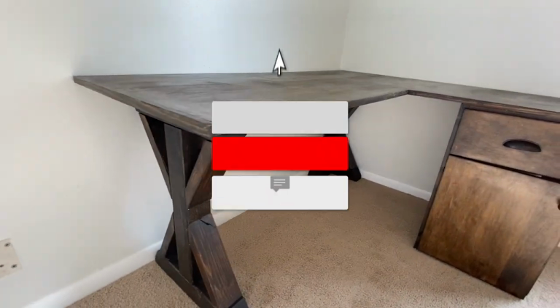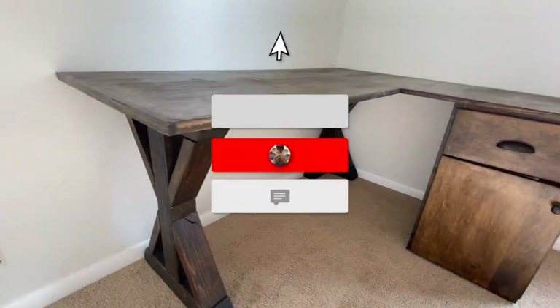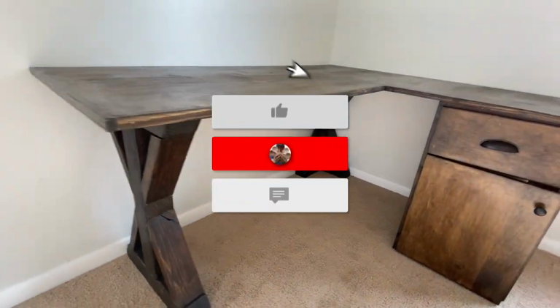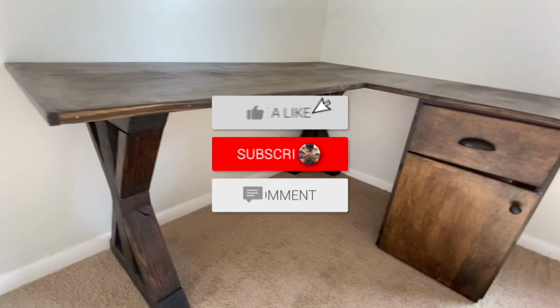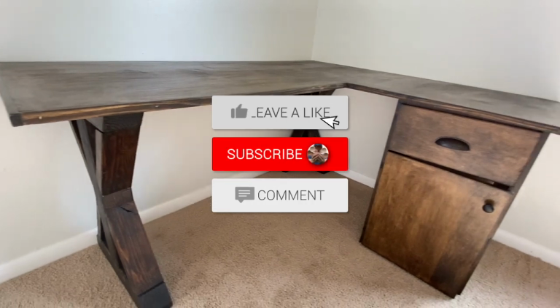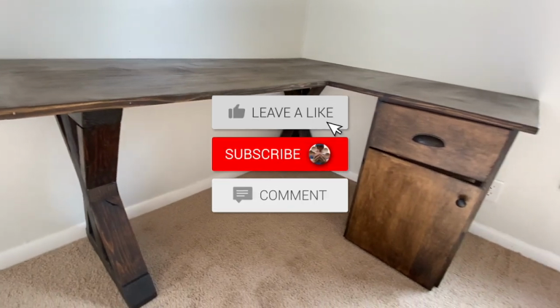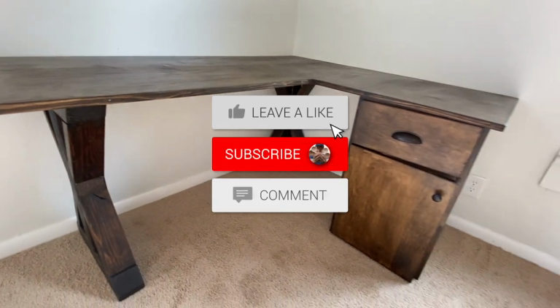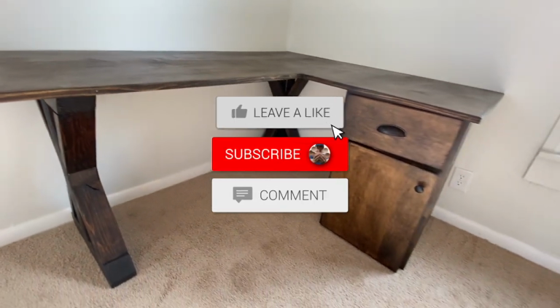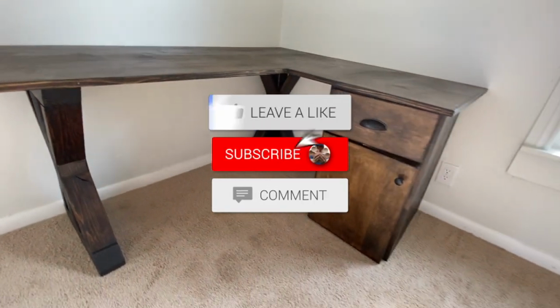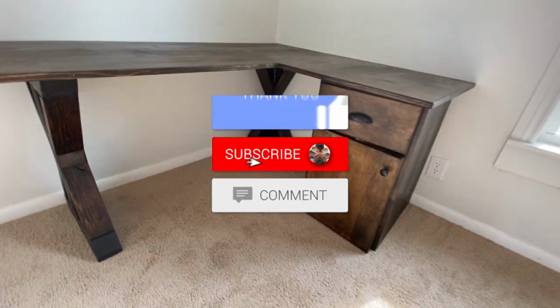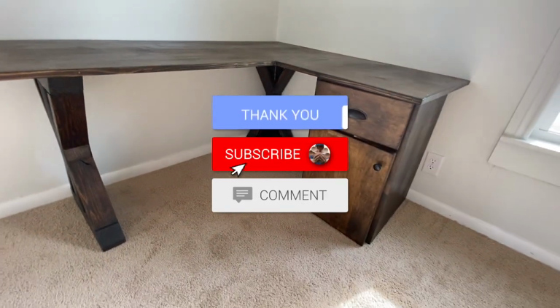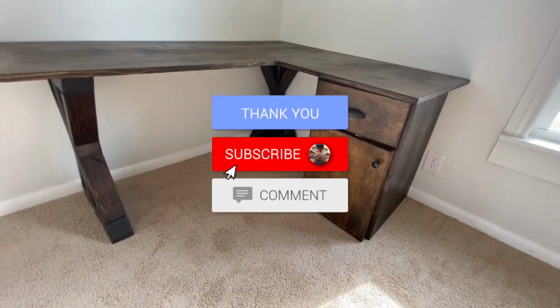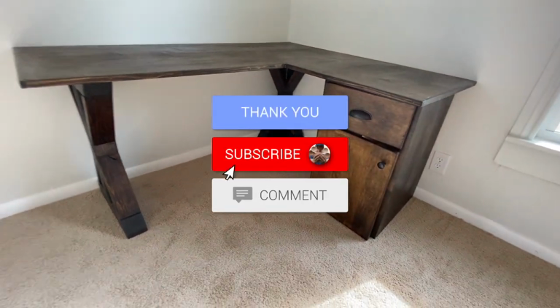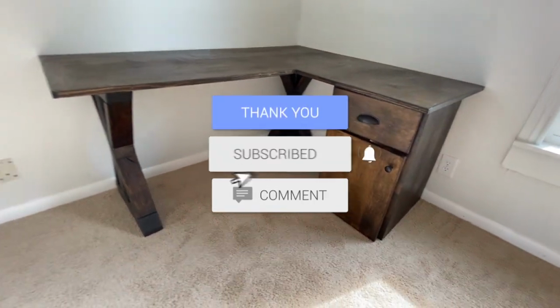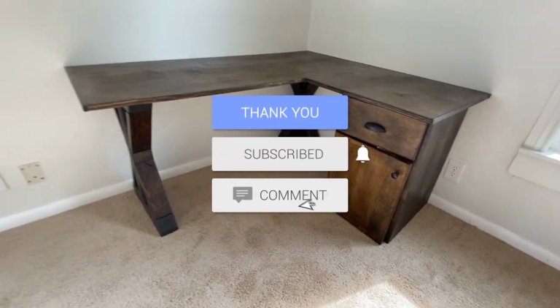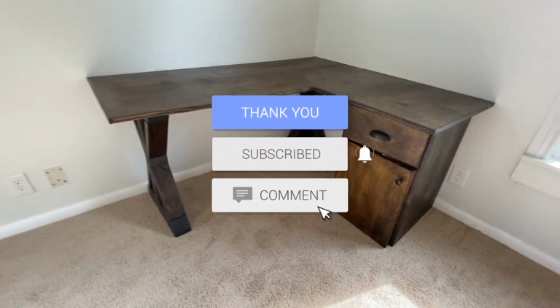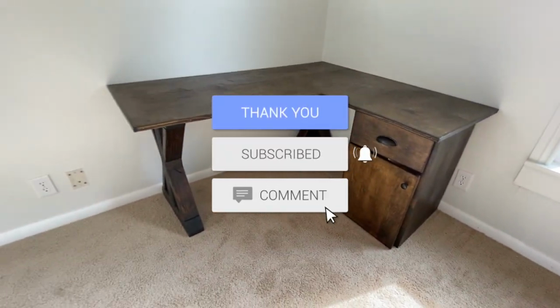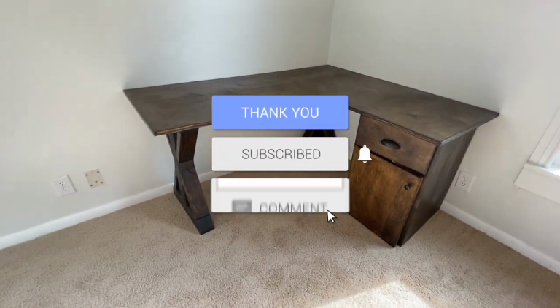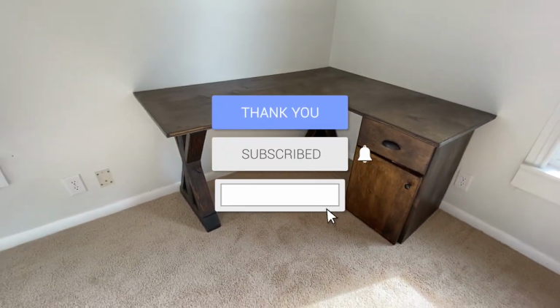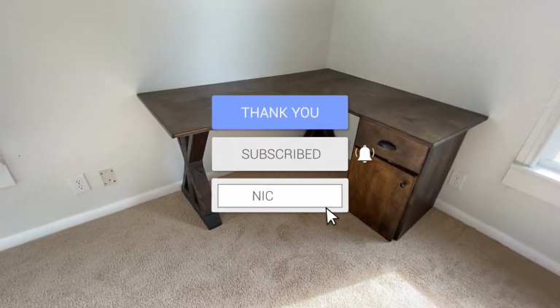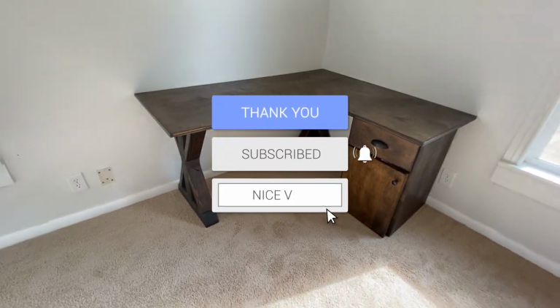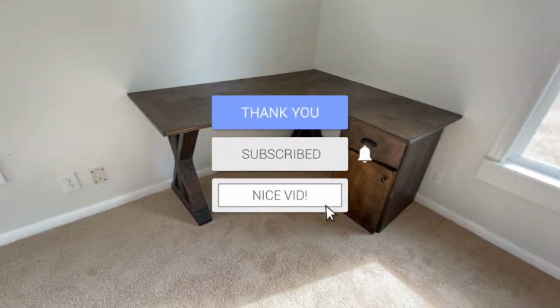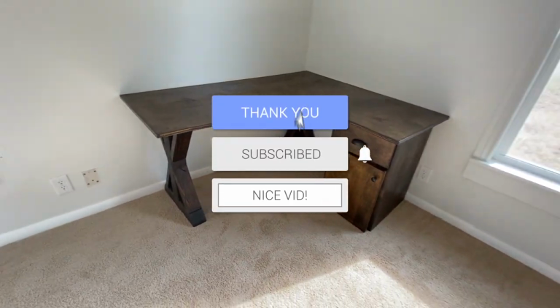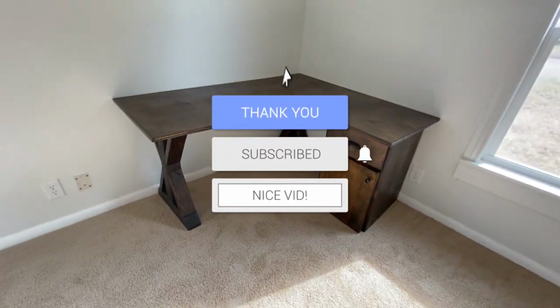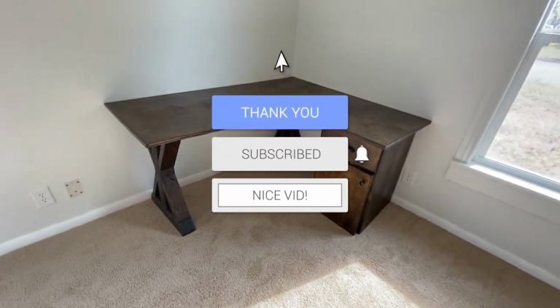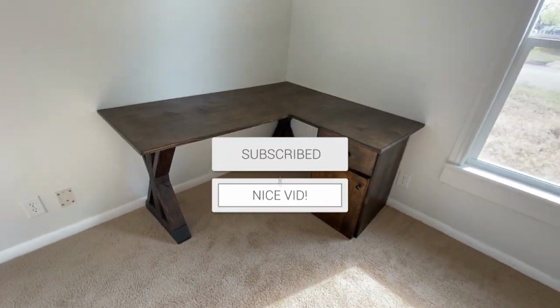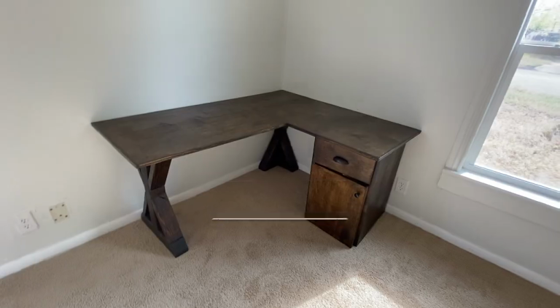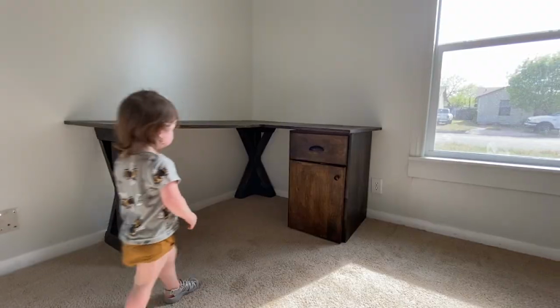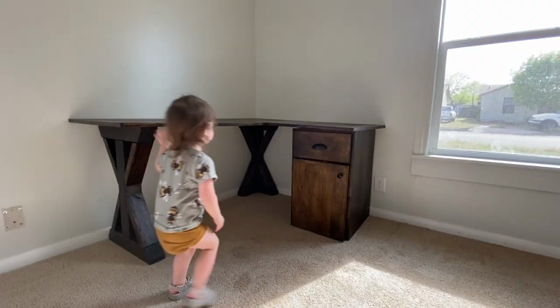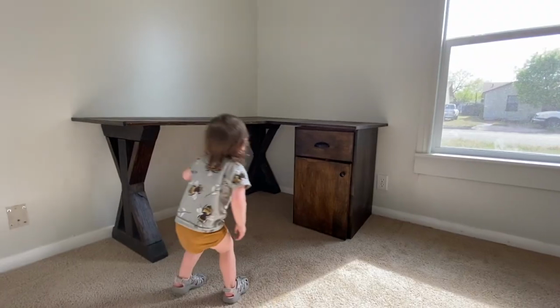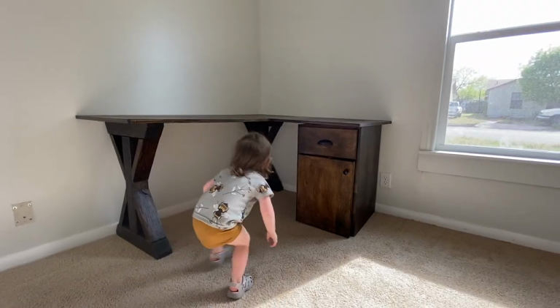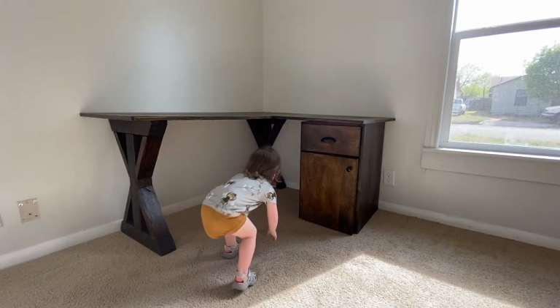Thank you guys so much for watching my video. If you enjoyed it, please consider subscribing — that would help me out a ton, and I will see you guys in the next video.